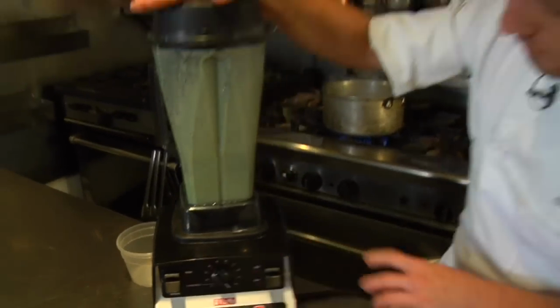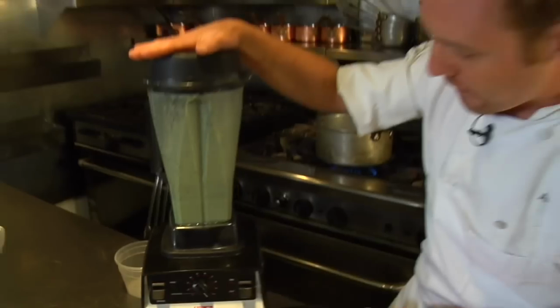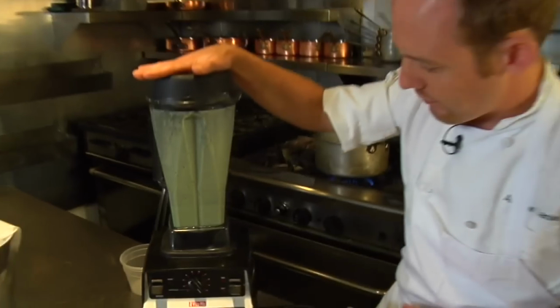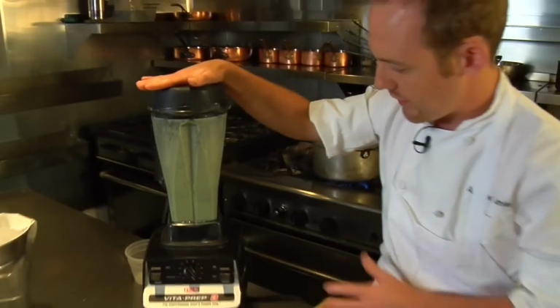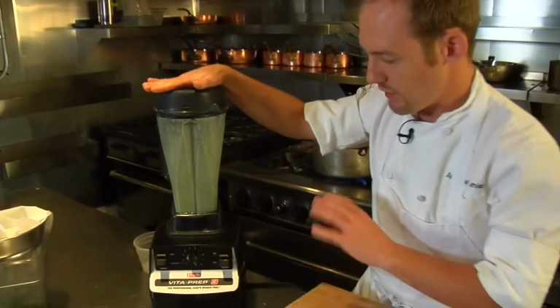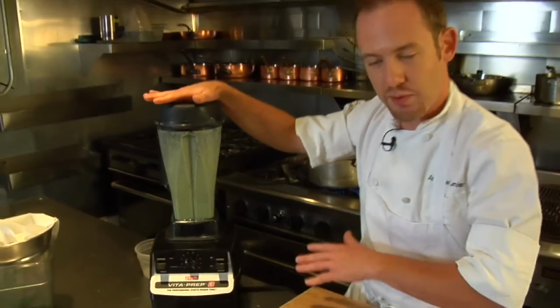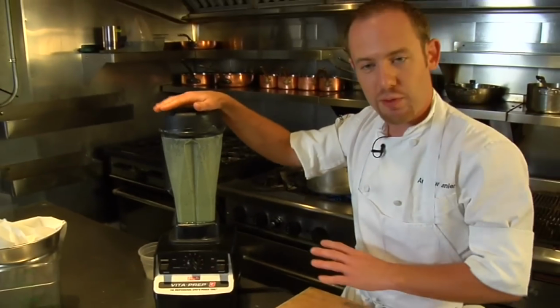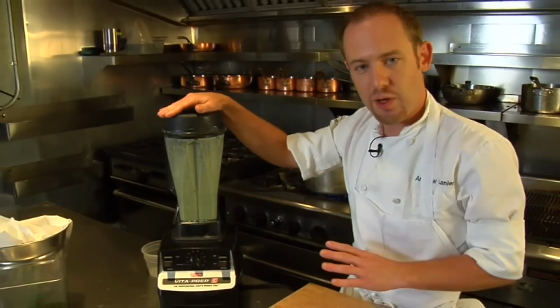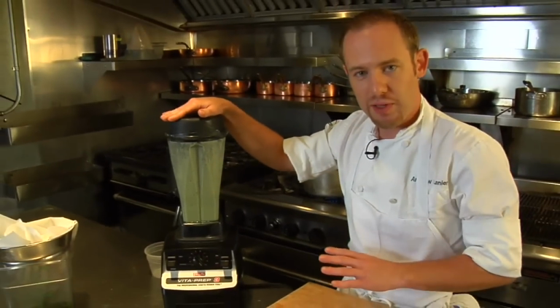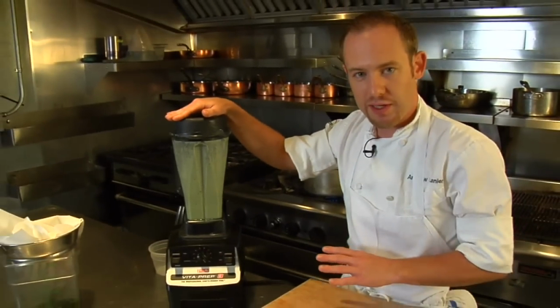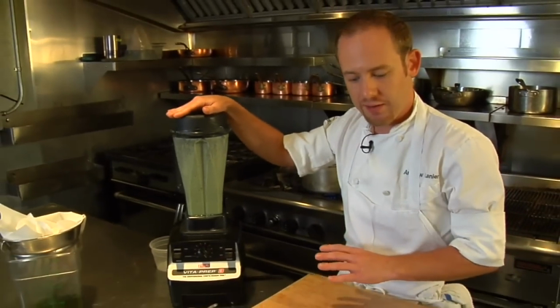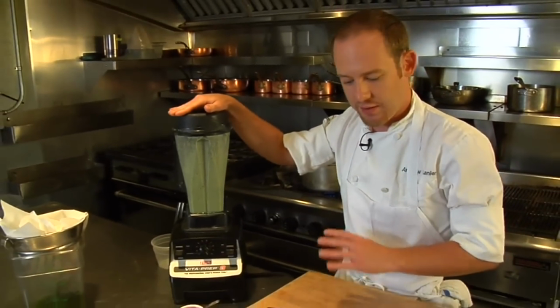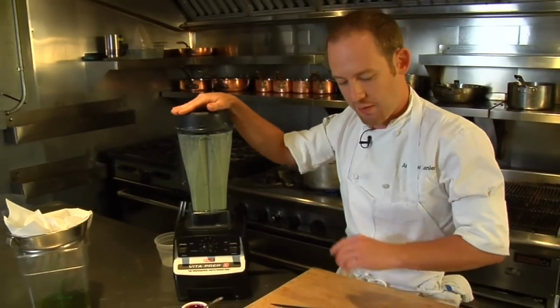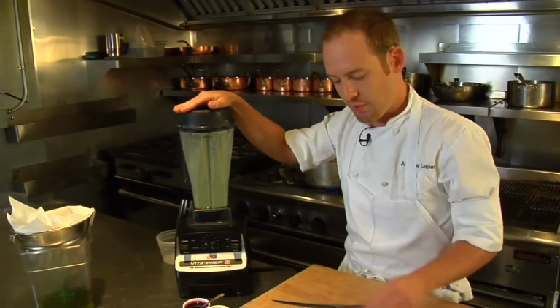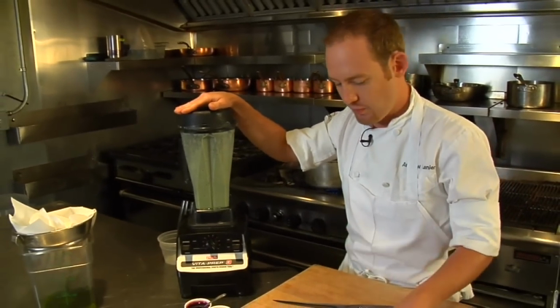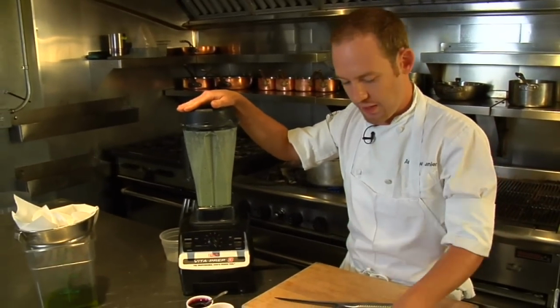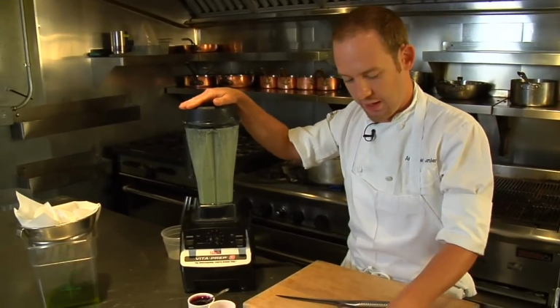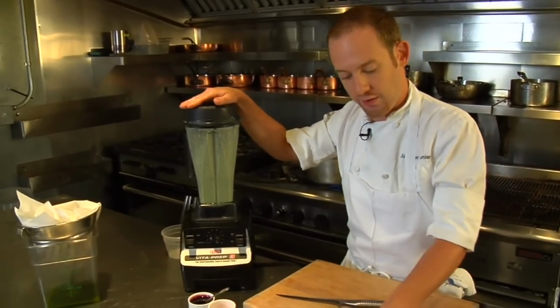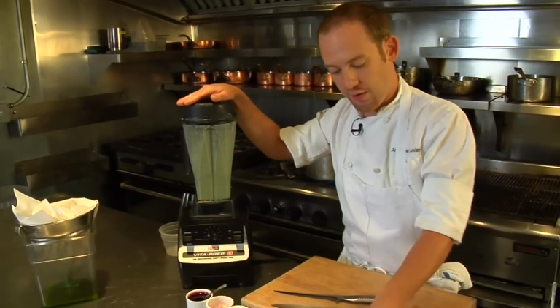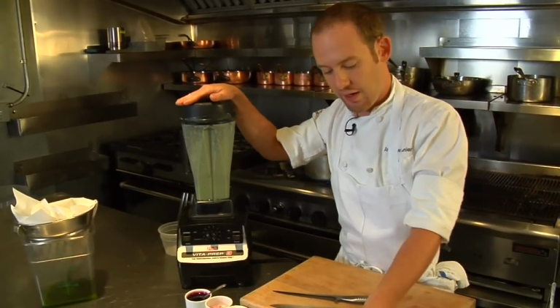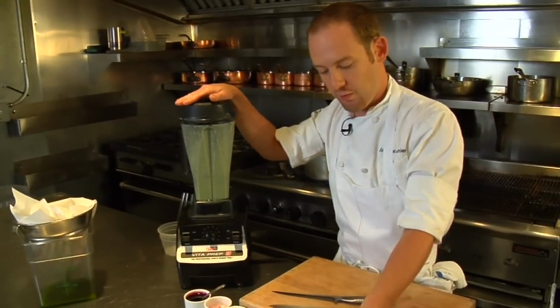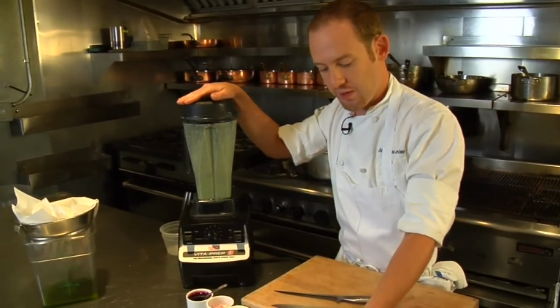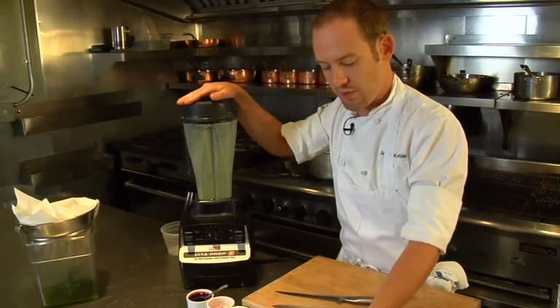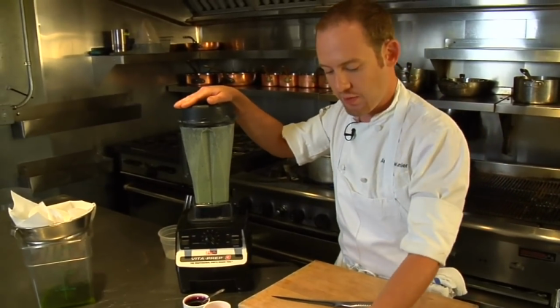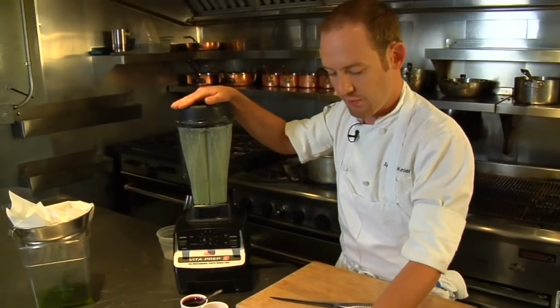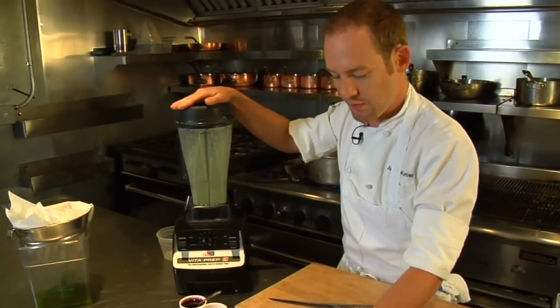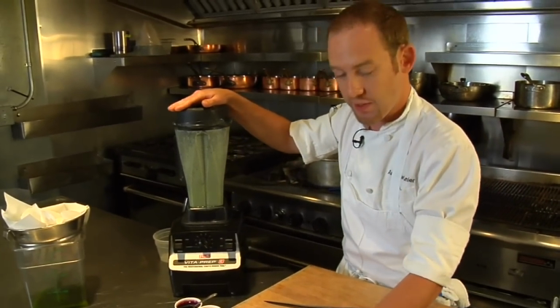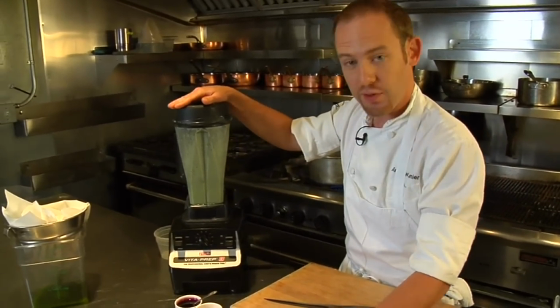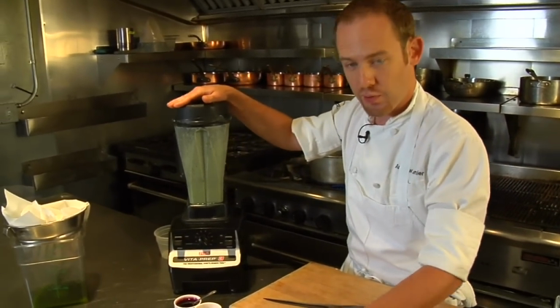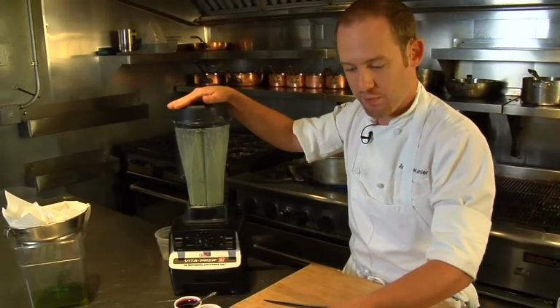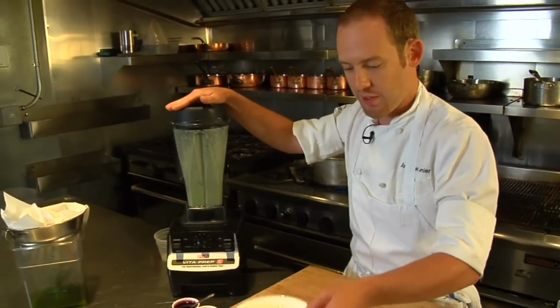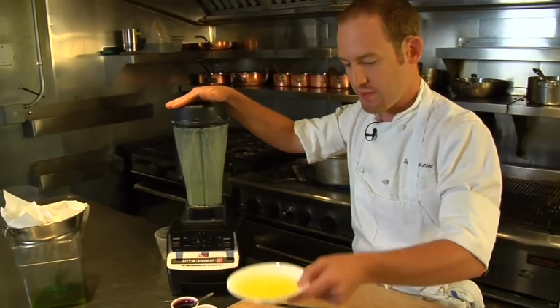When everything looks really well blended, at that point we'll add our egg whites to it and just give it a quick buzz.